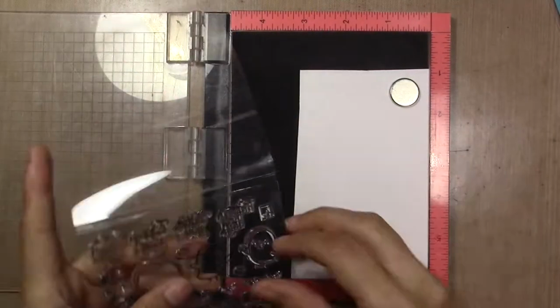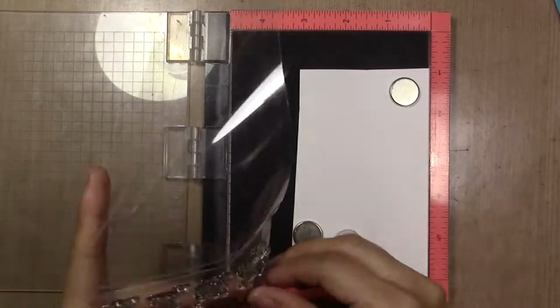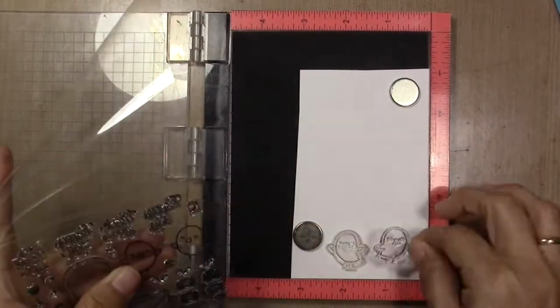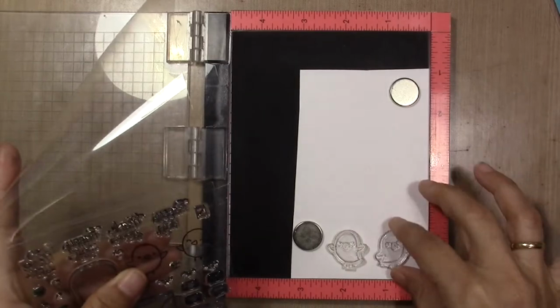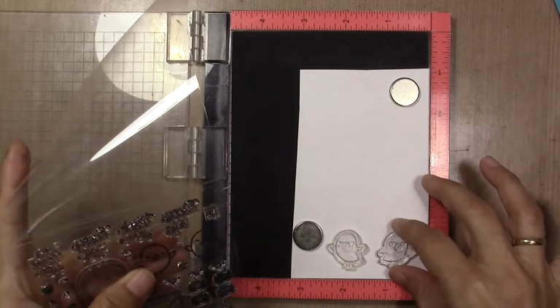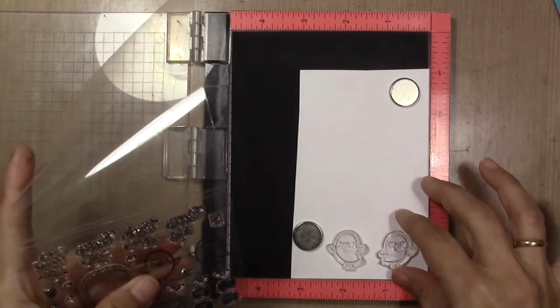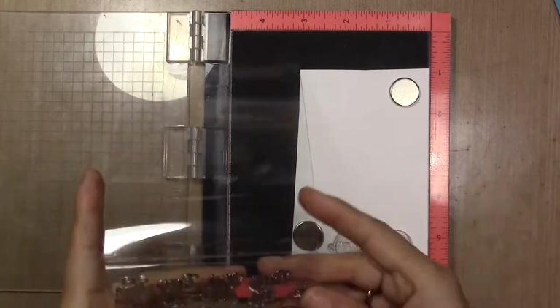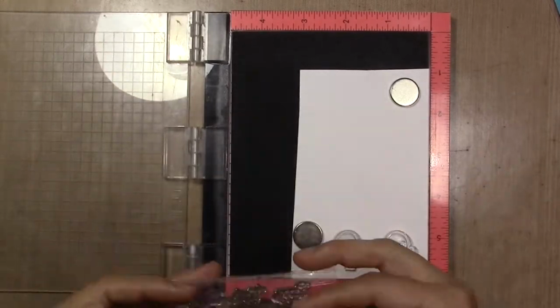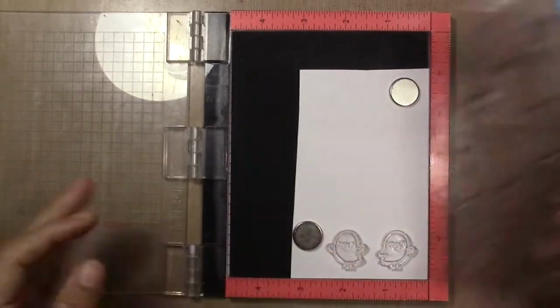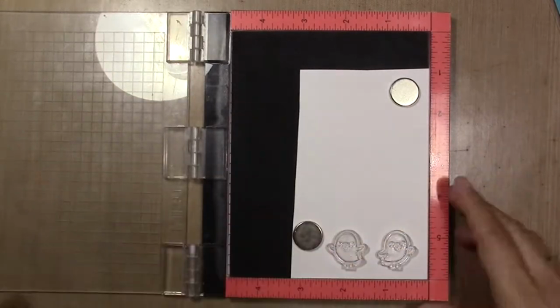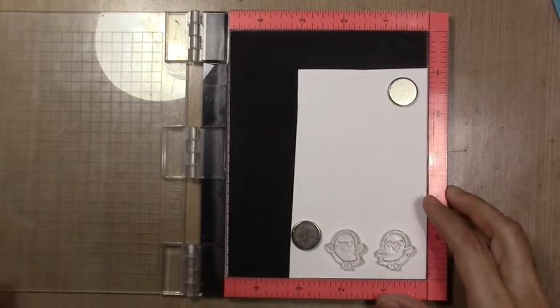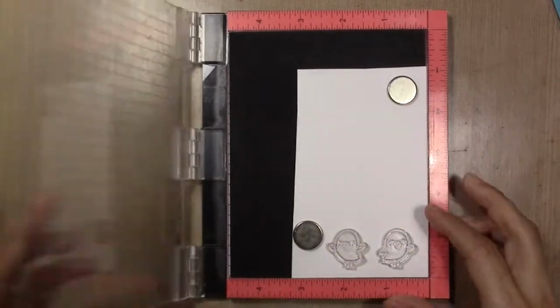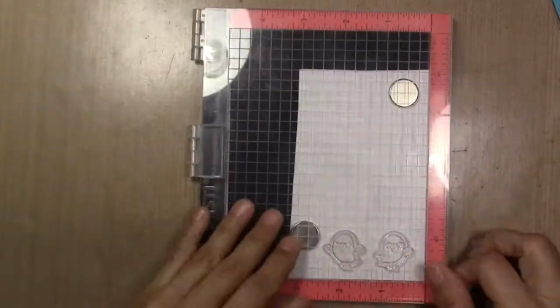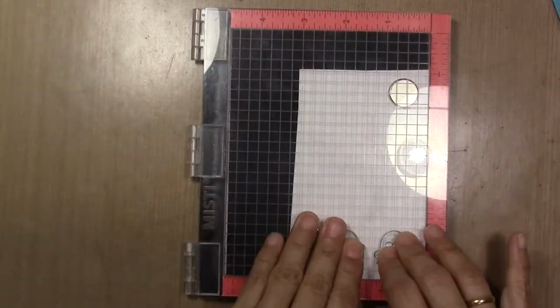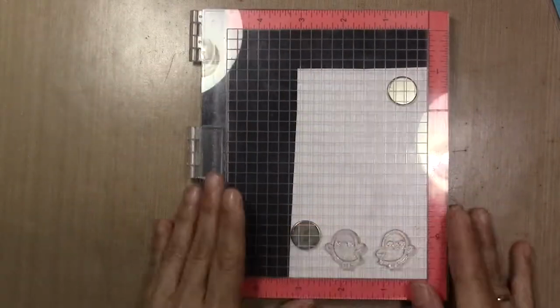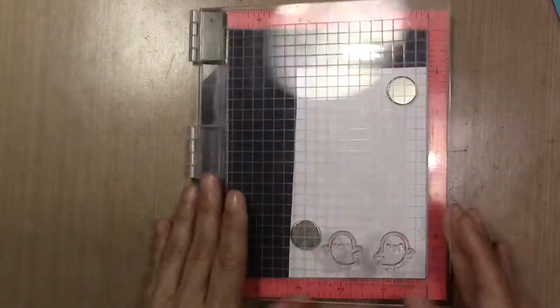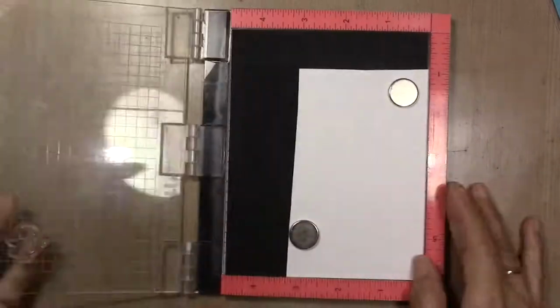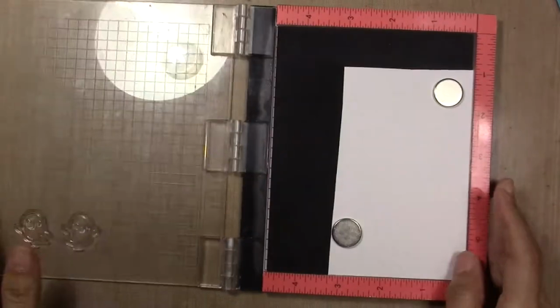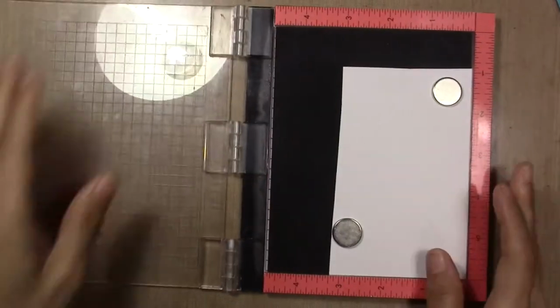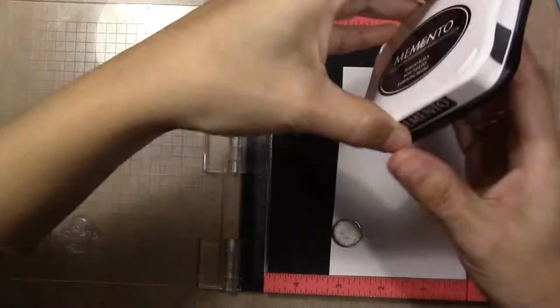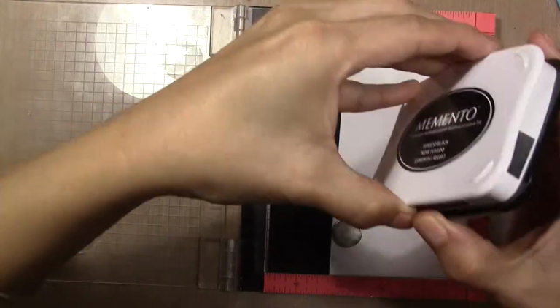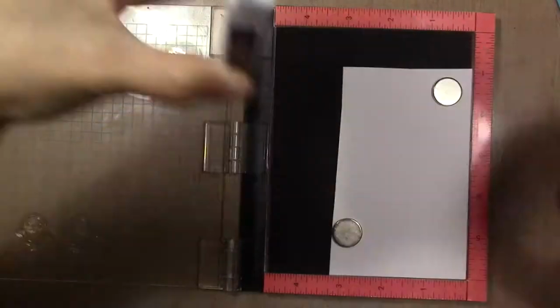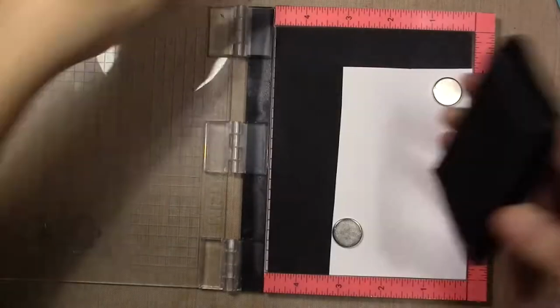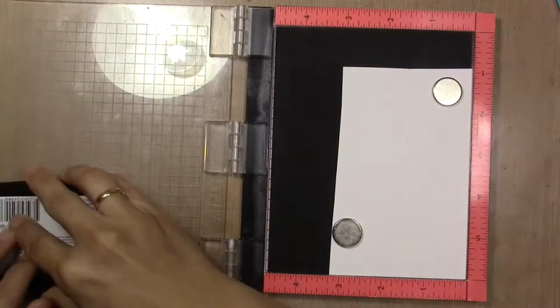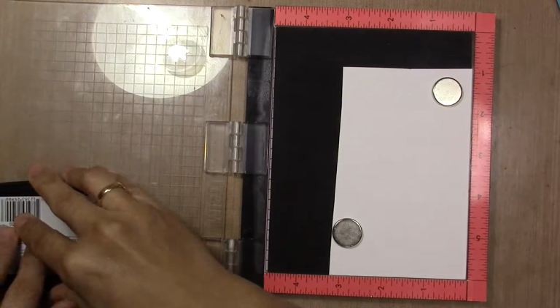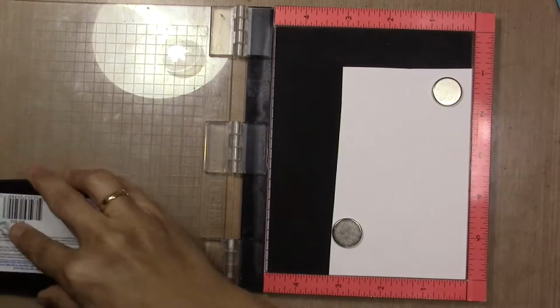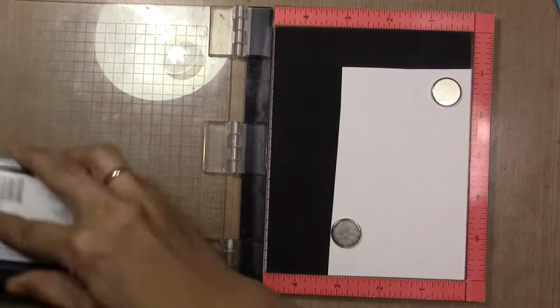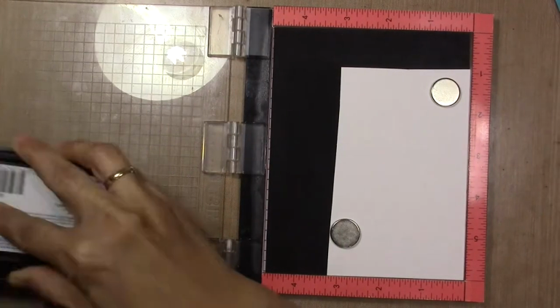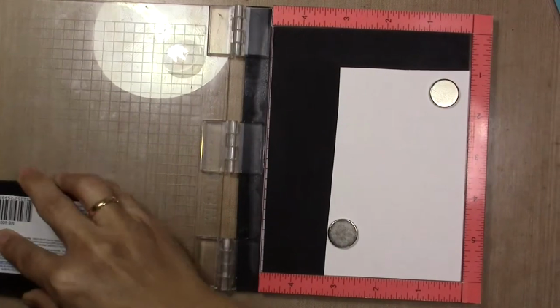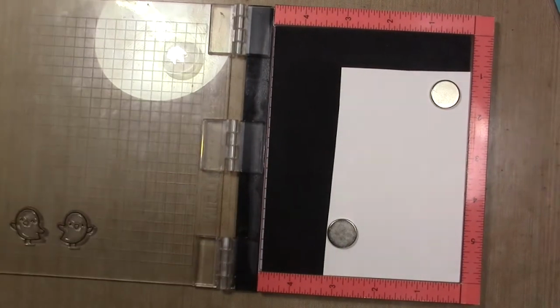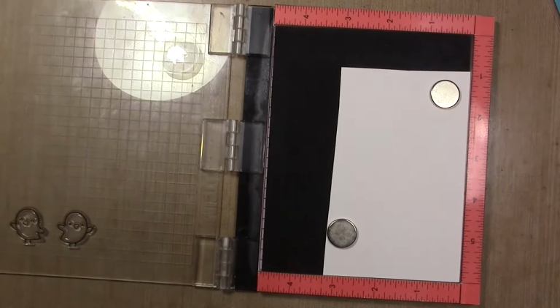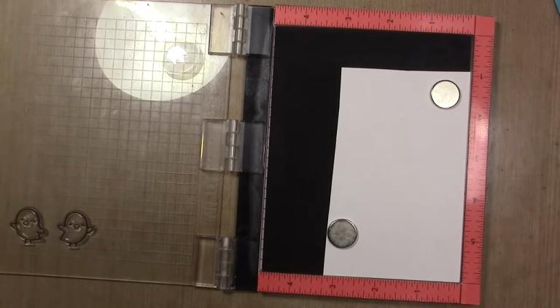Hola! It's Gaby here for Crafty Gaby and today I'm going to make a thank you card.